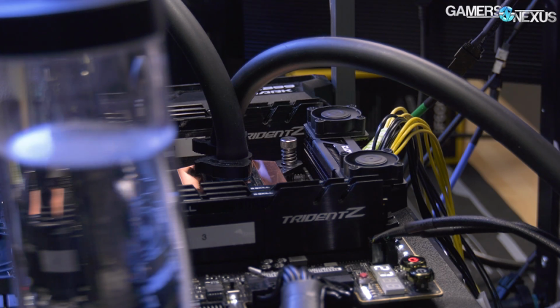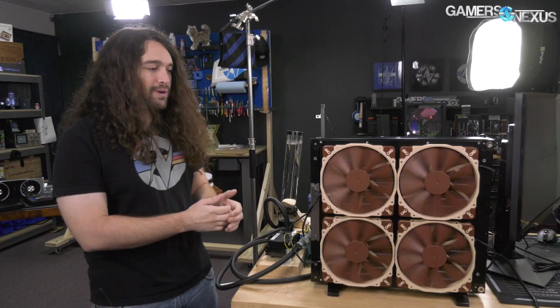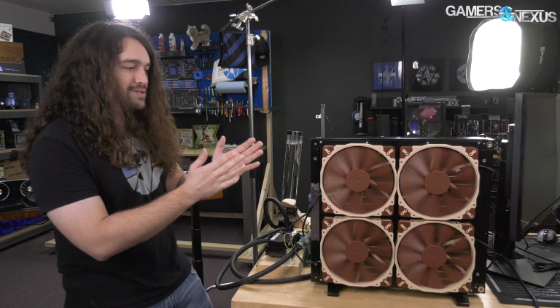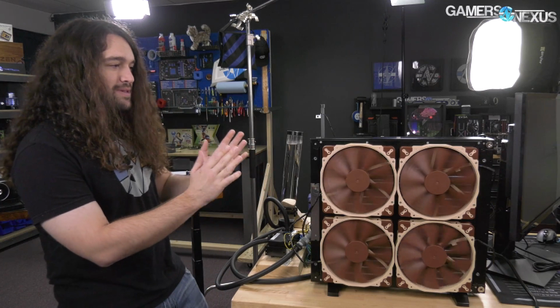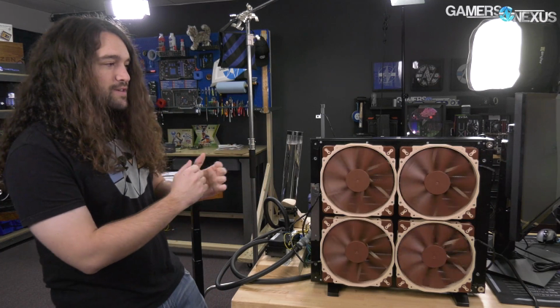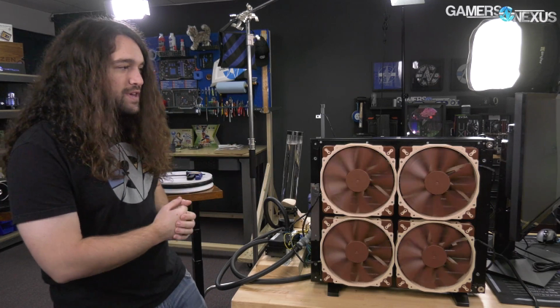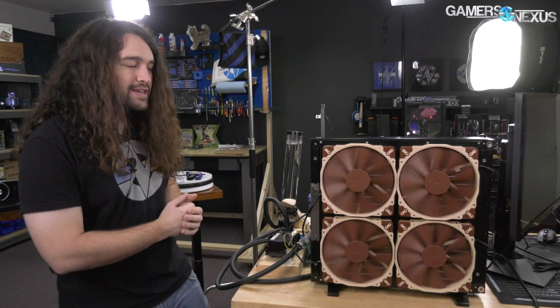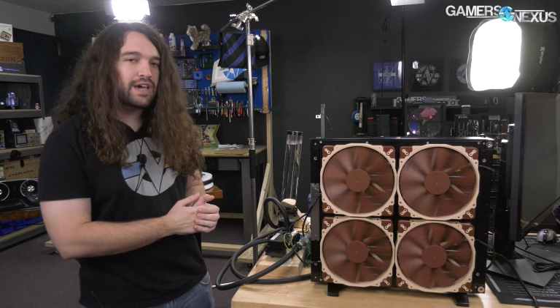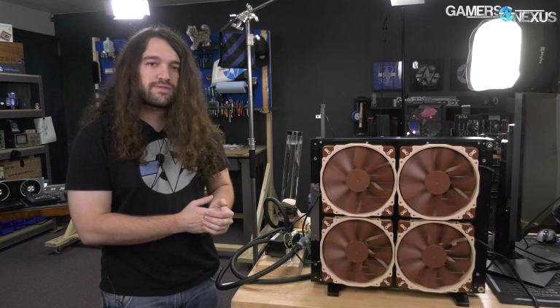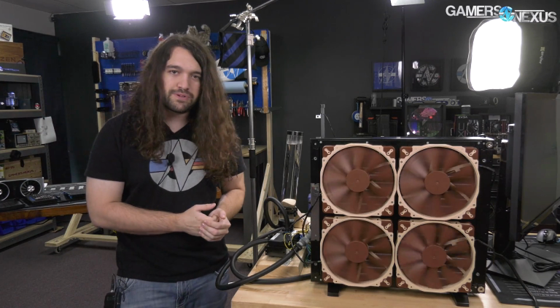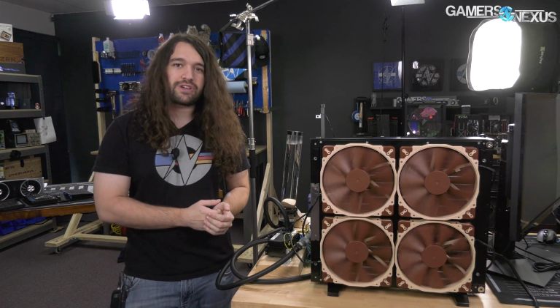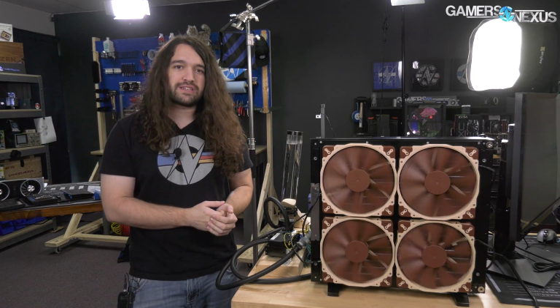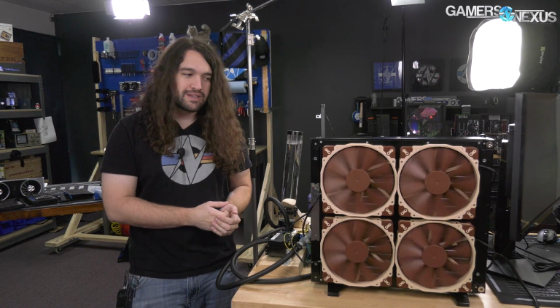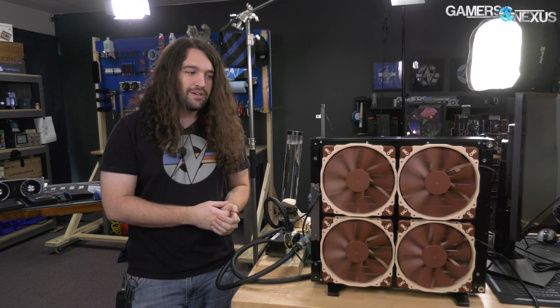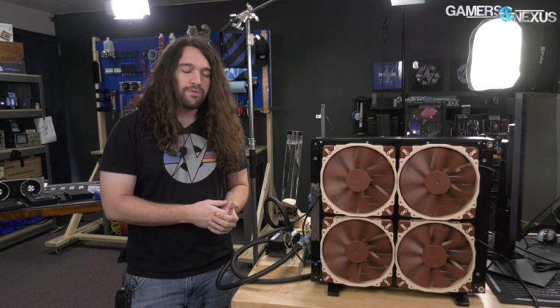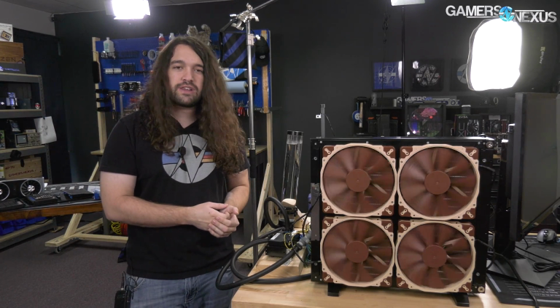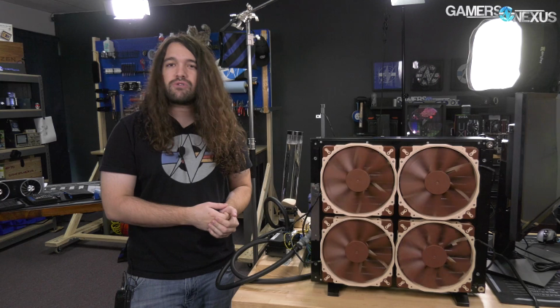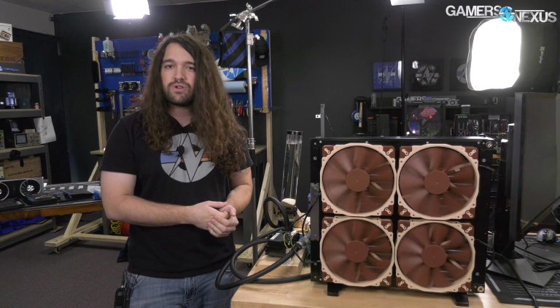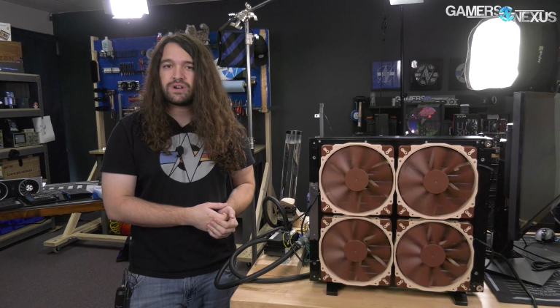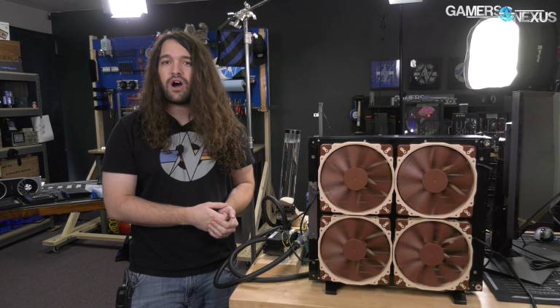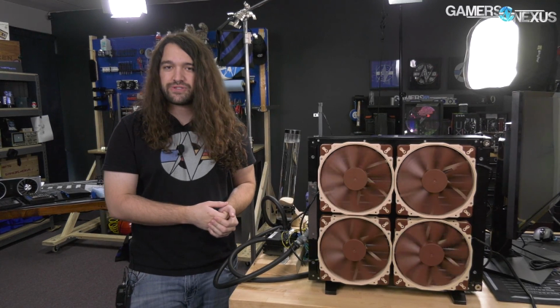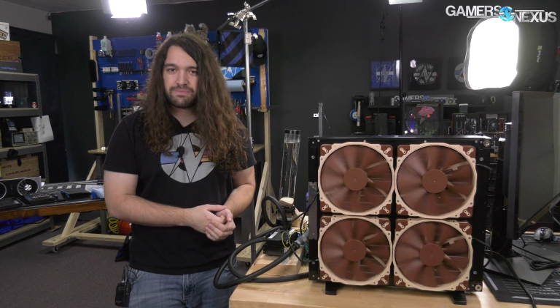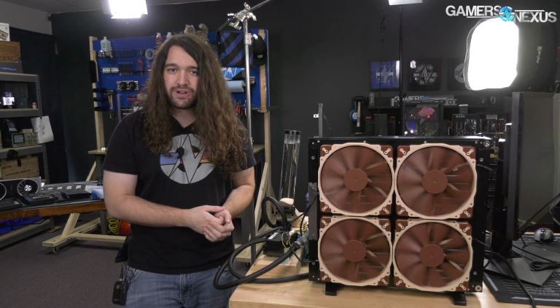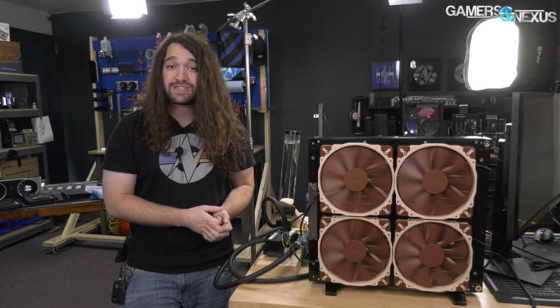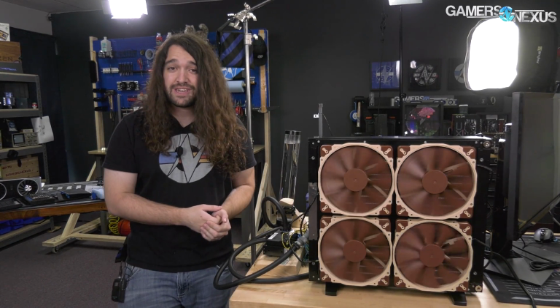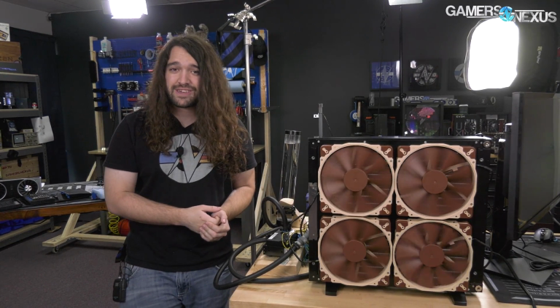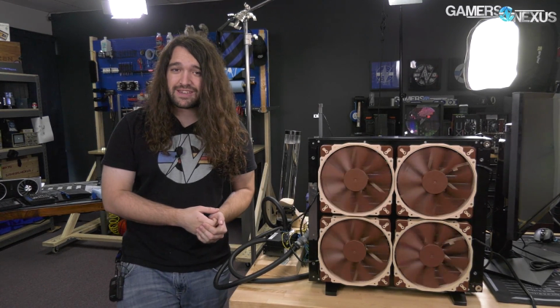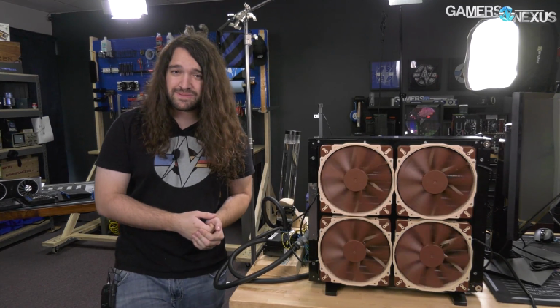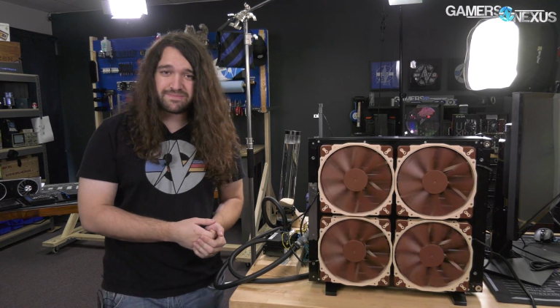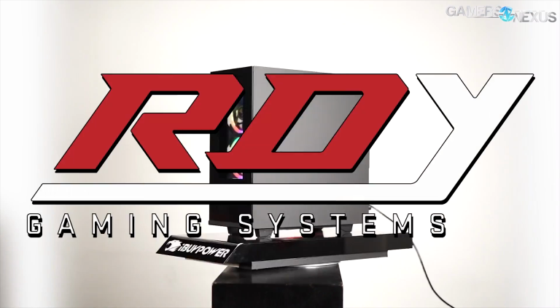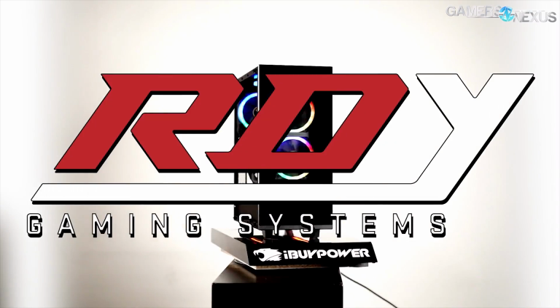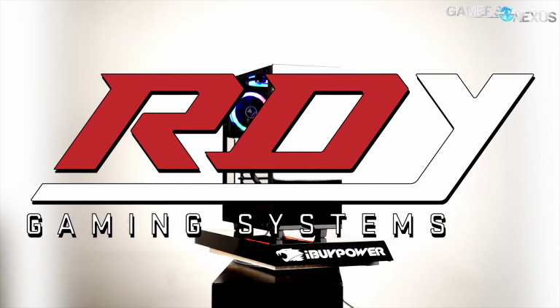Not something crazy like dry ice or liquid nitrogen. So we went with something that you can fit inside of a computer case, provided you remove all other components in the case.